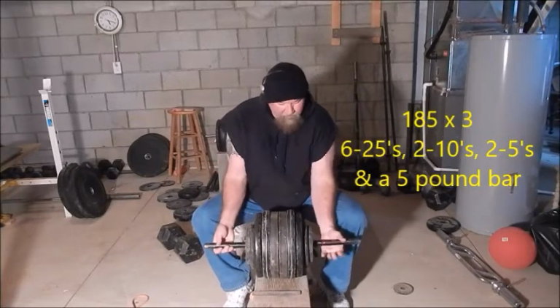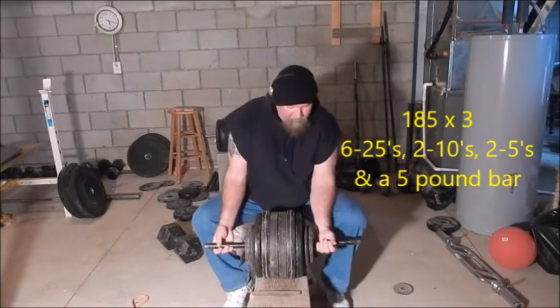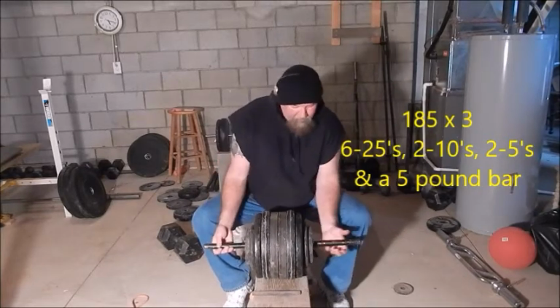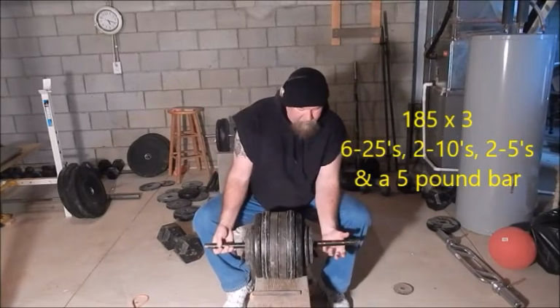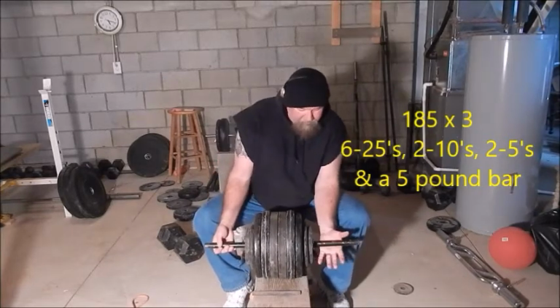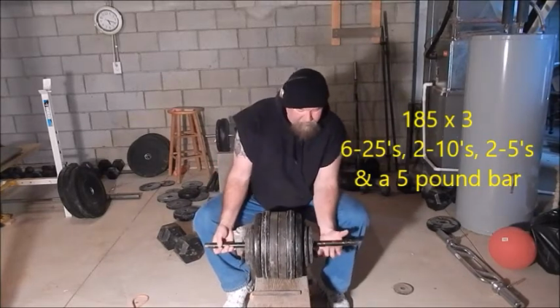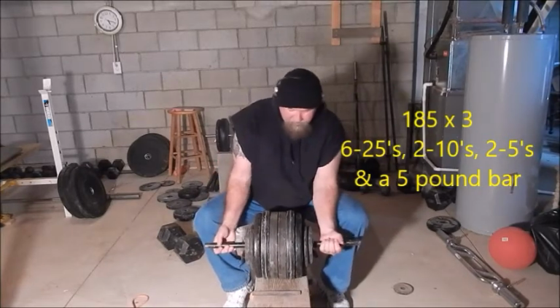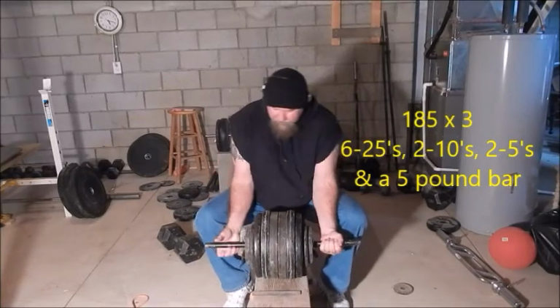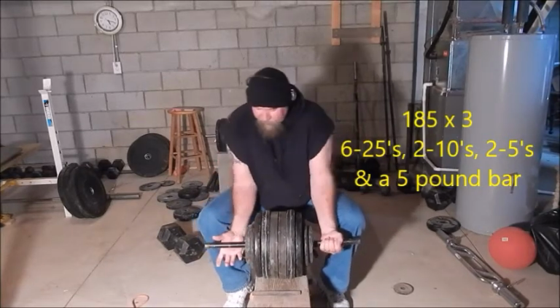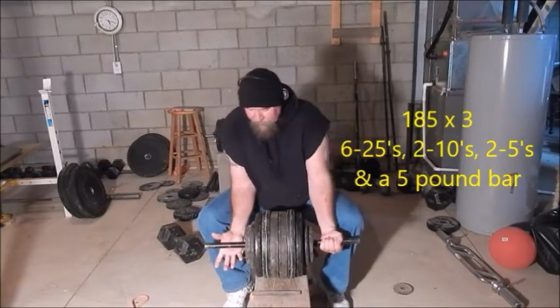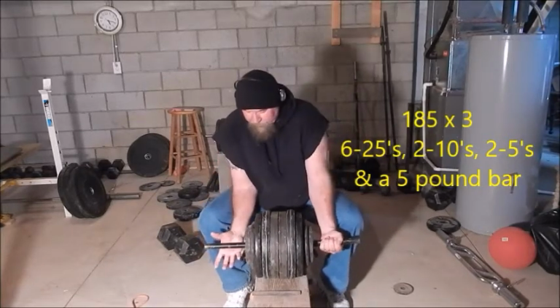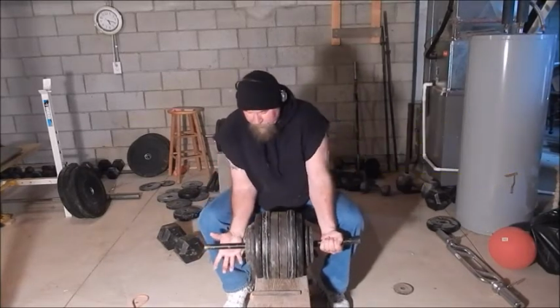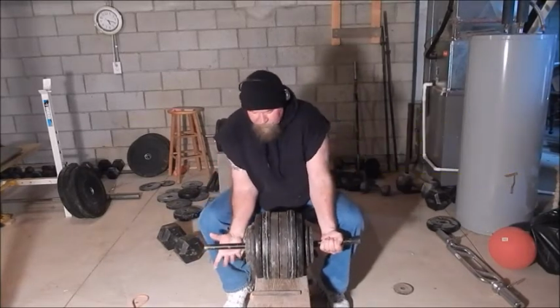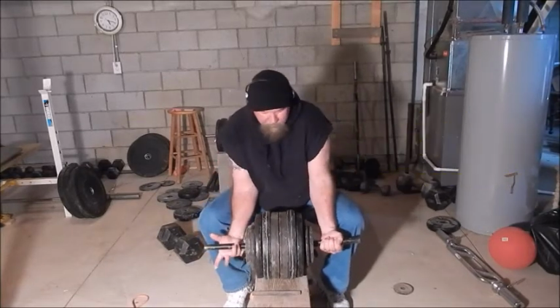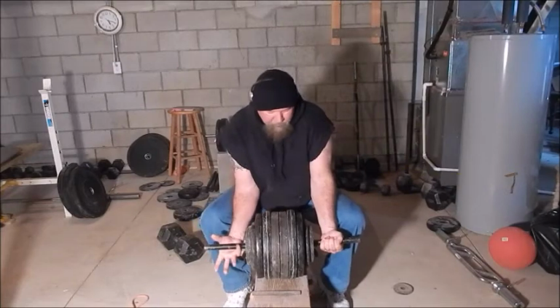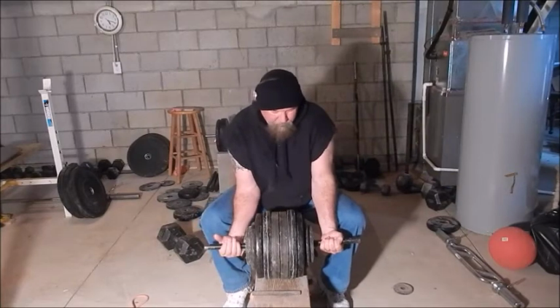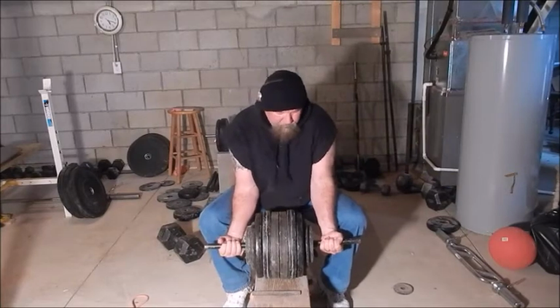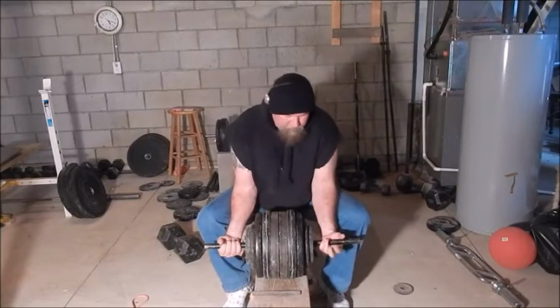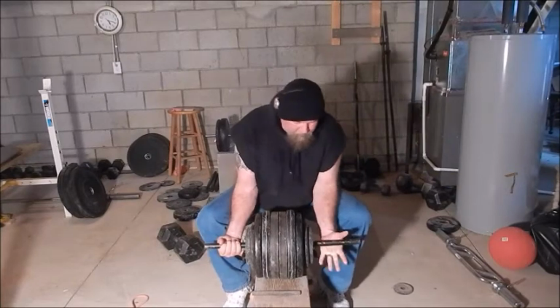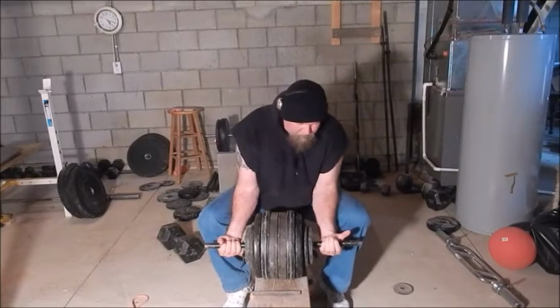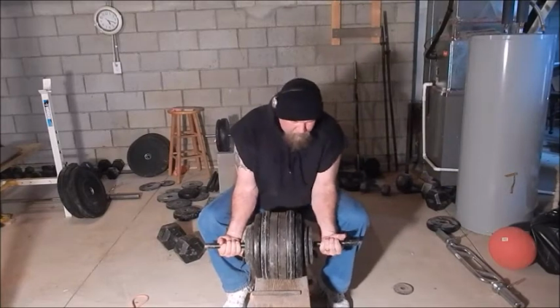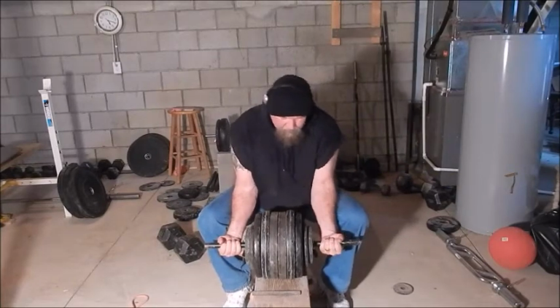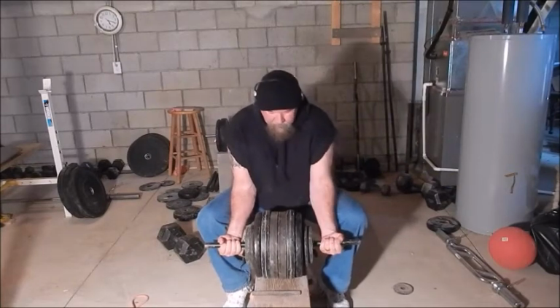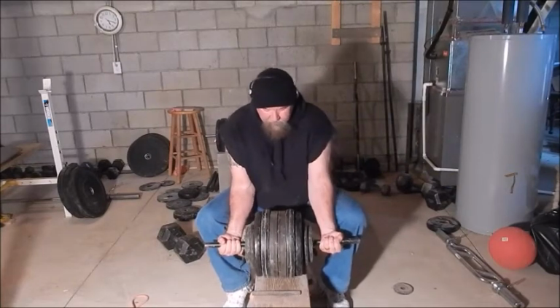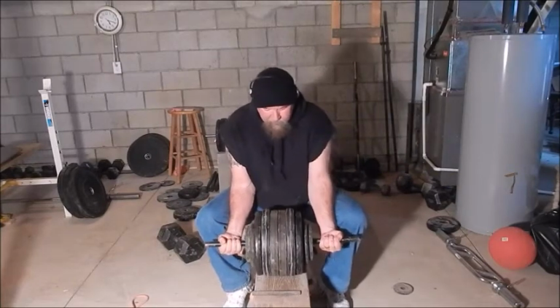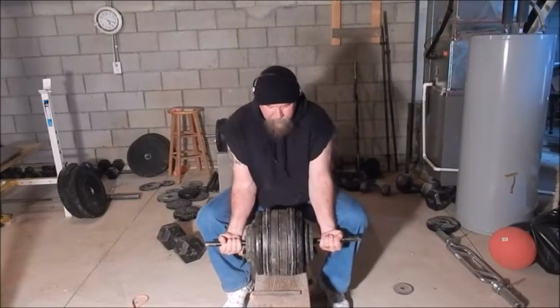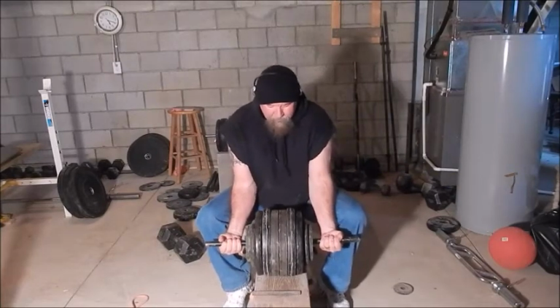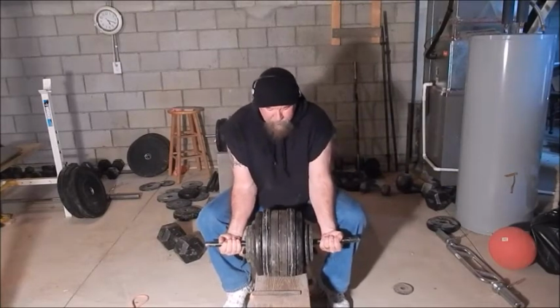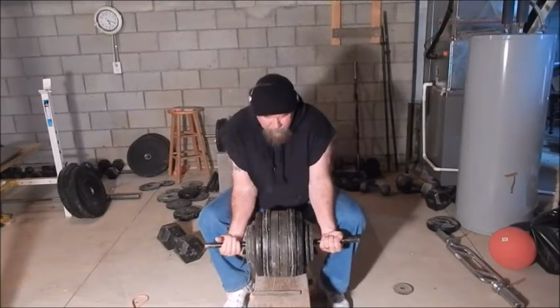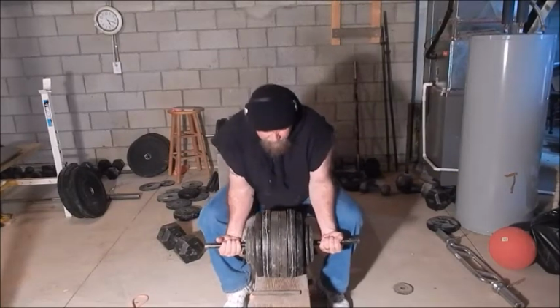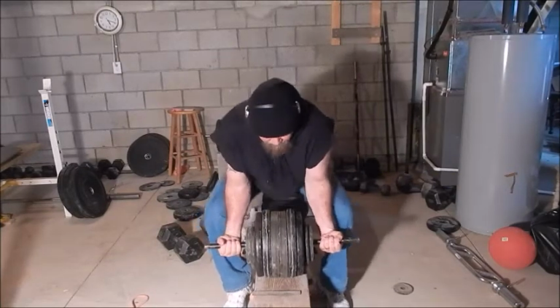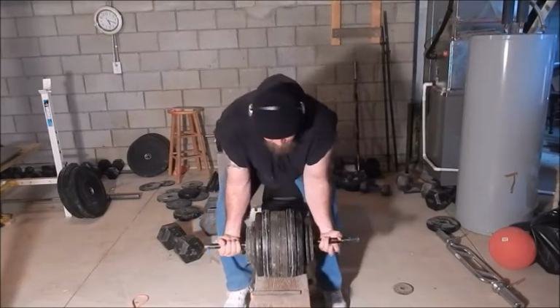It'd be nice if I could get 10 again. I actually hit 10 for 210 years ago.